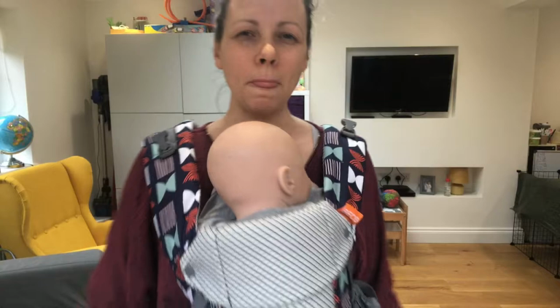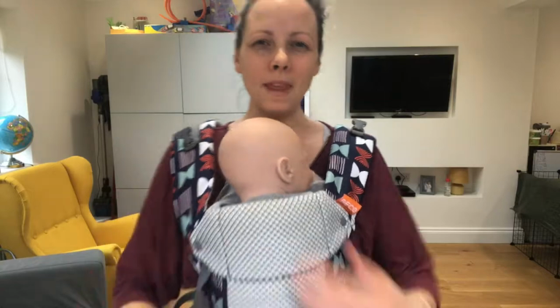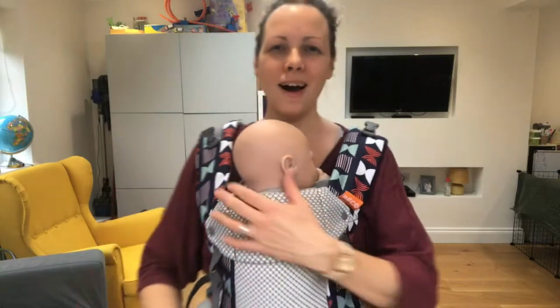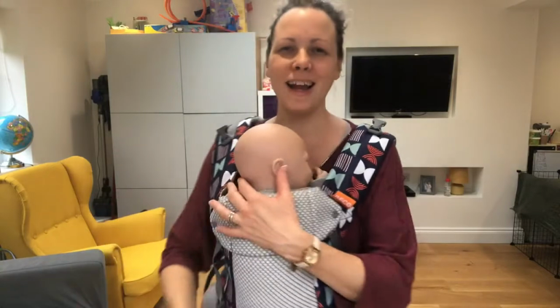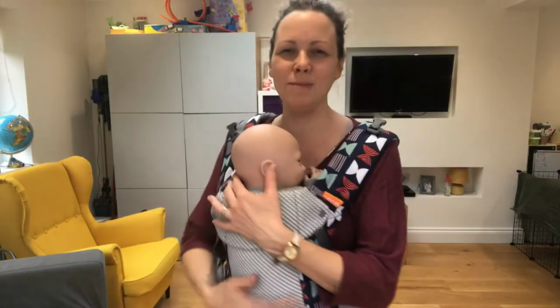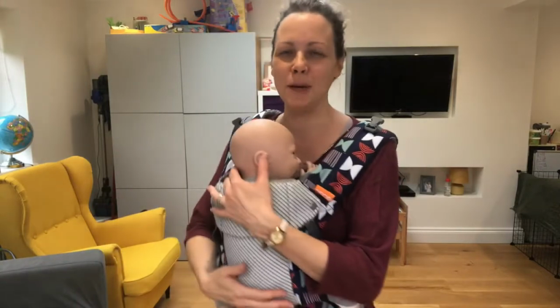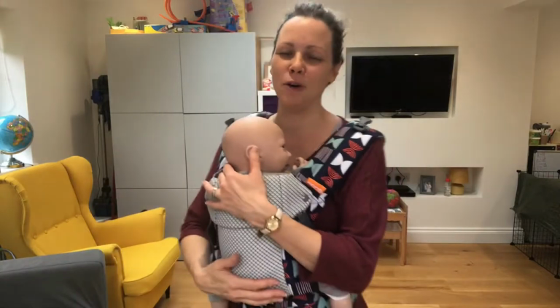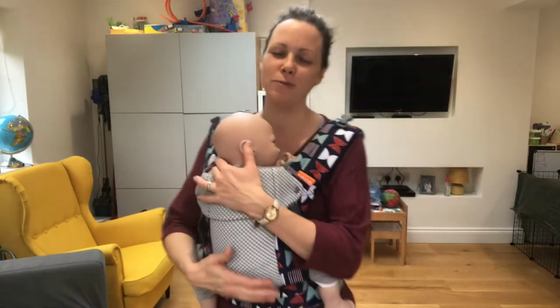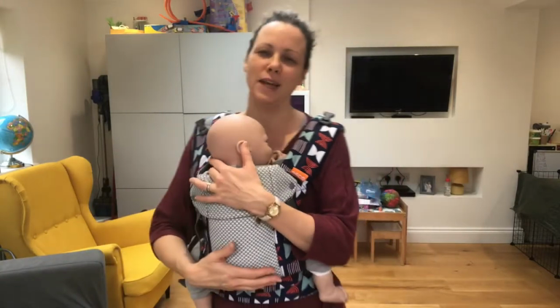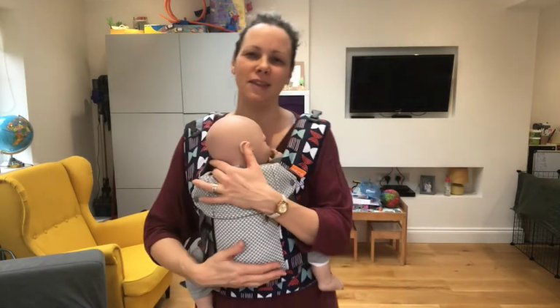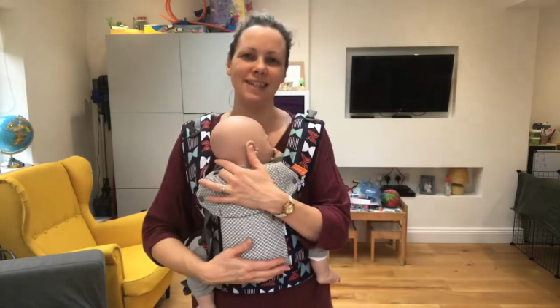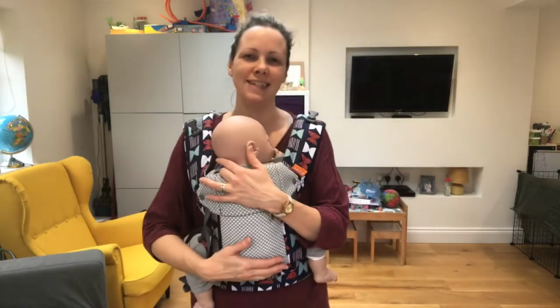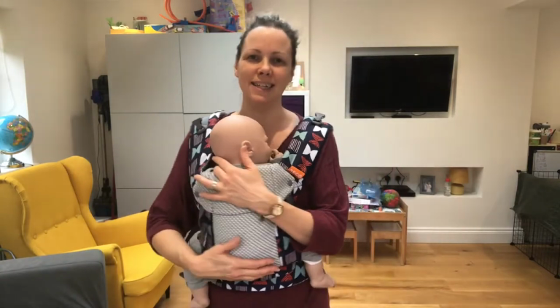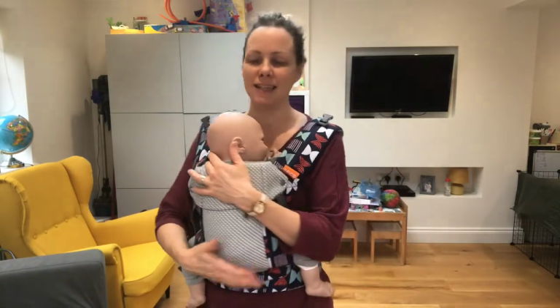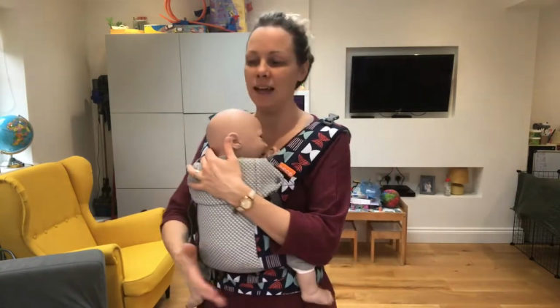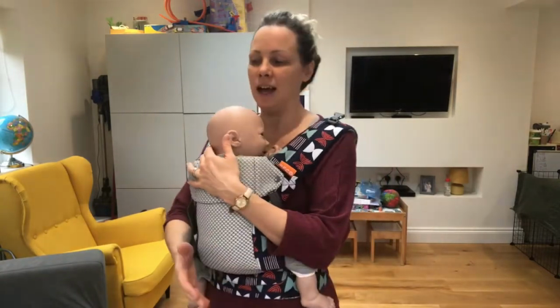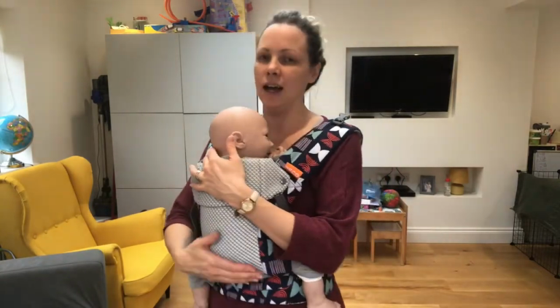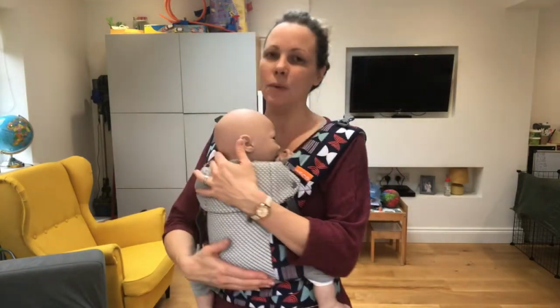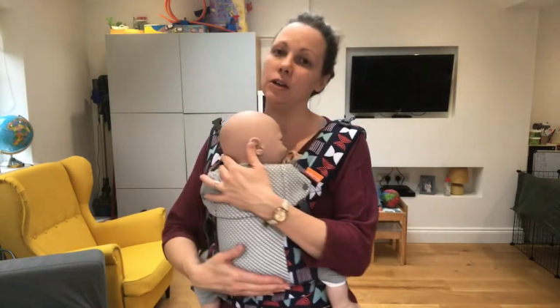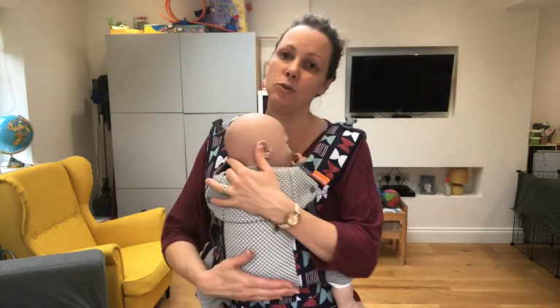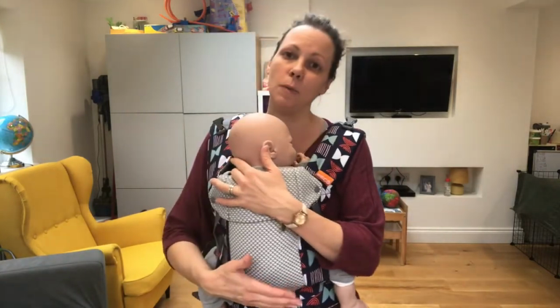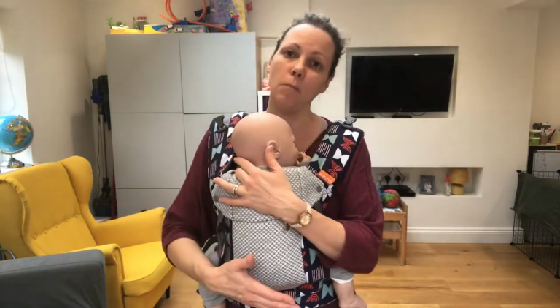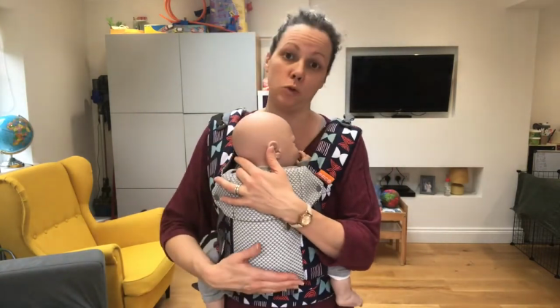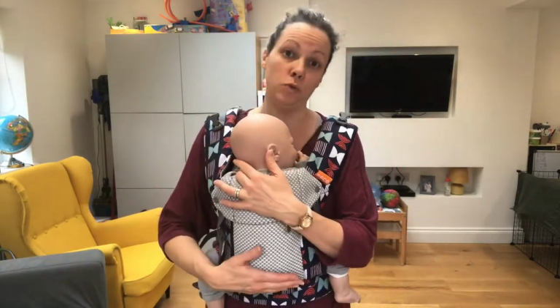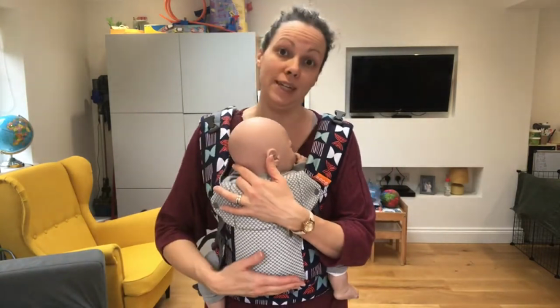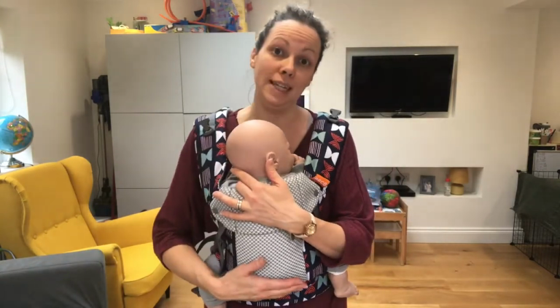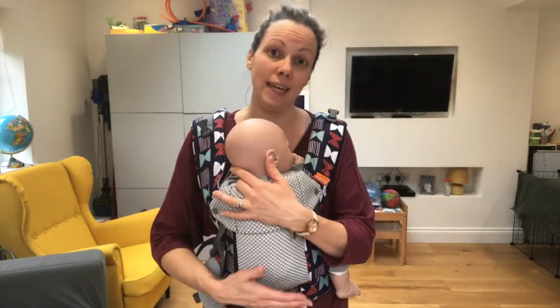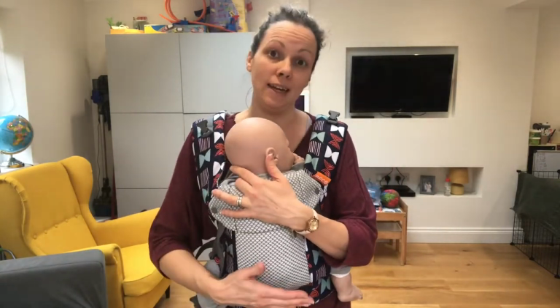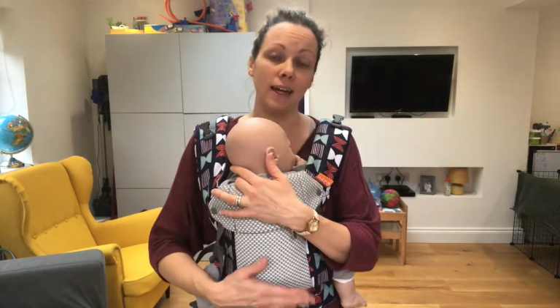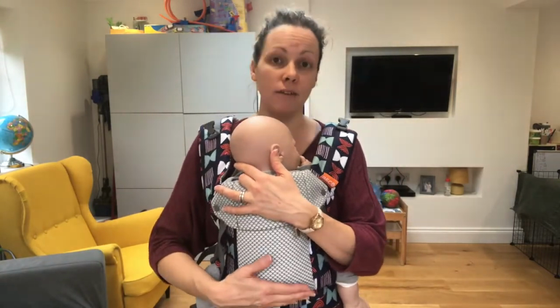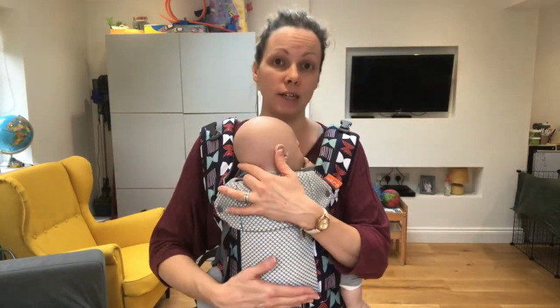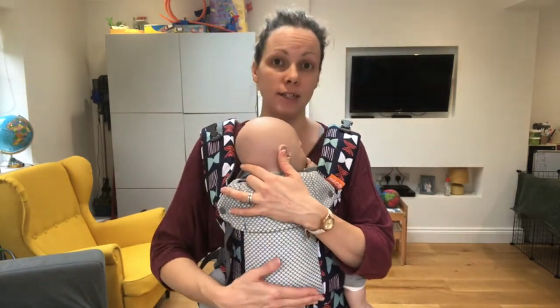Hi, I'm Deborah from South Essex Slings. We're going to talk about bottle feeding in a carrier today.